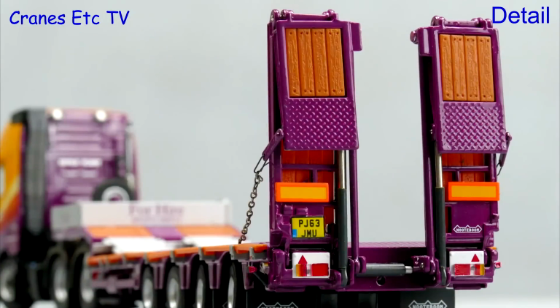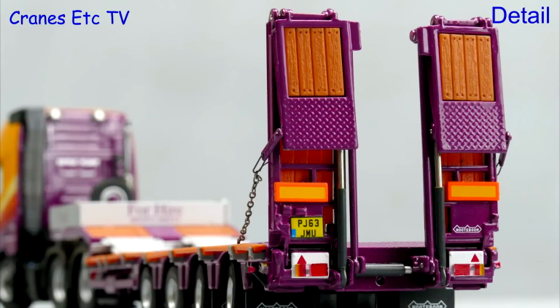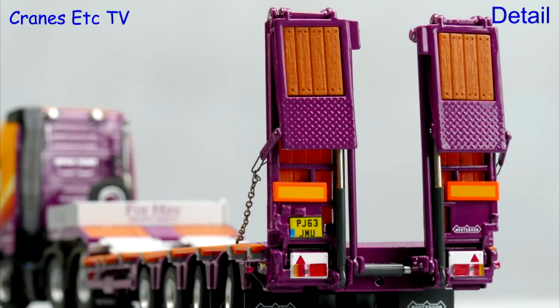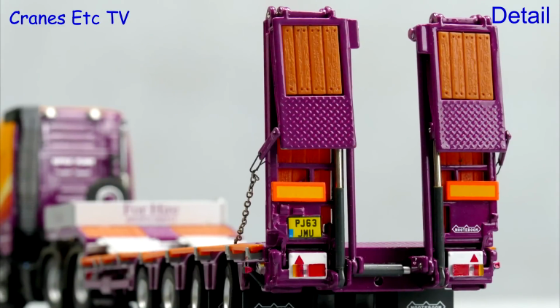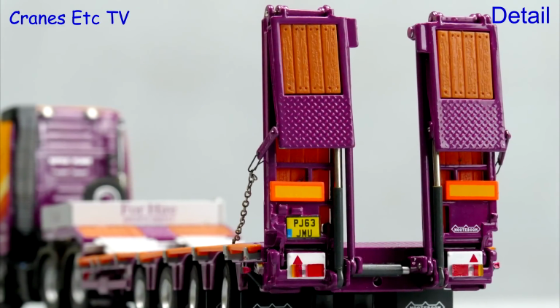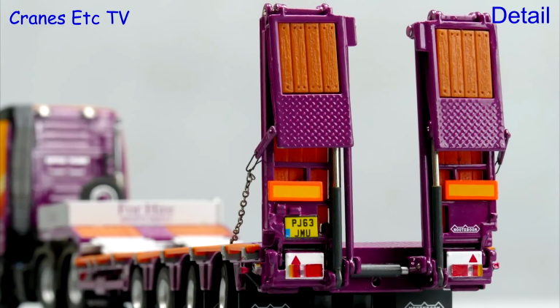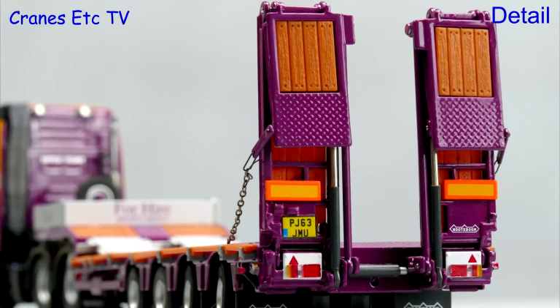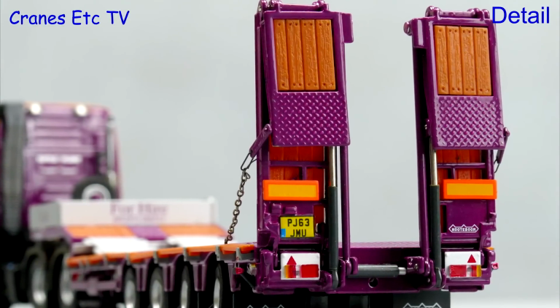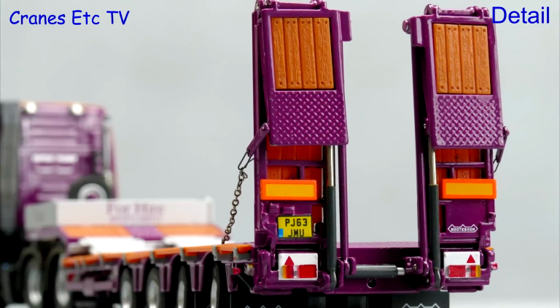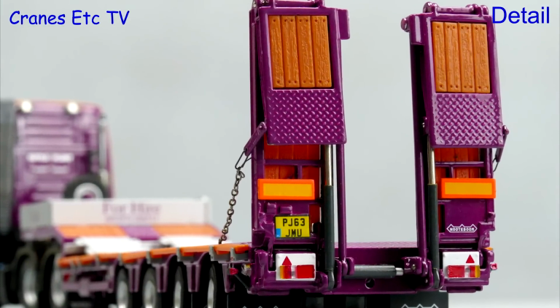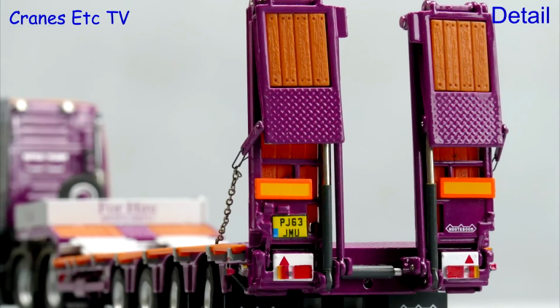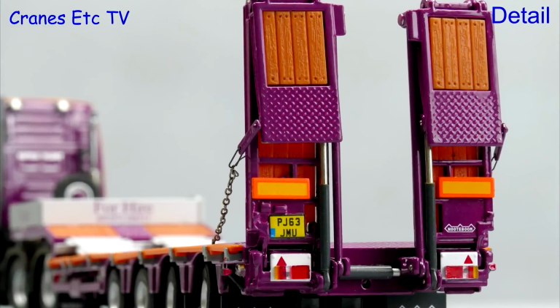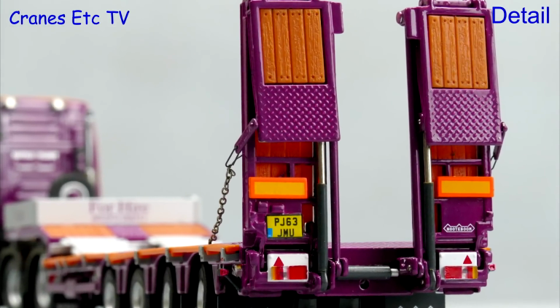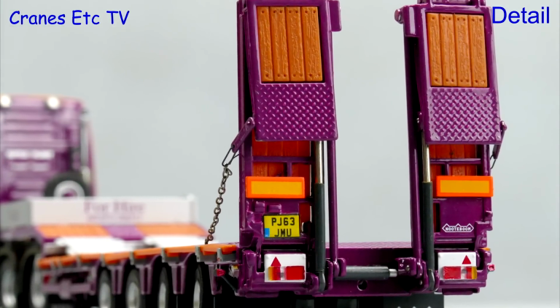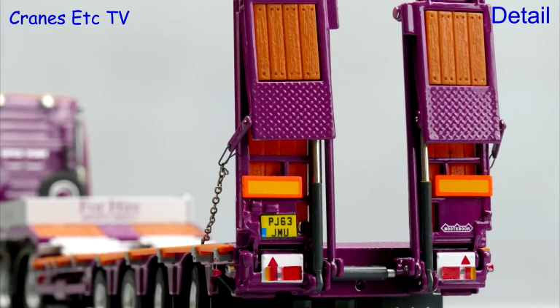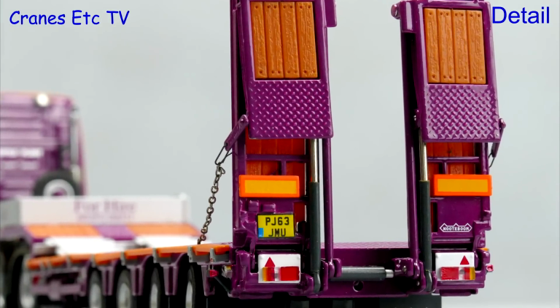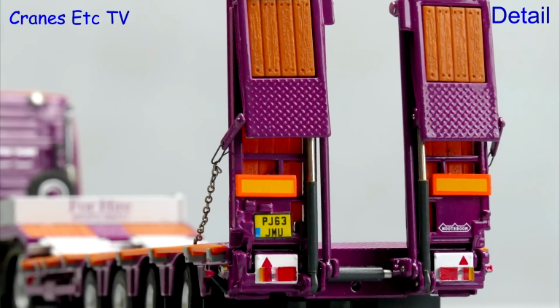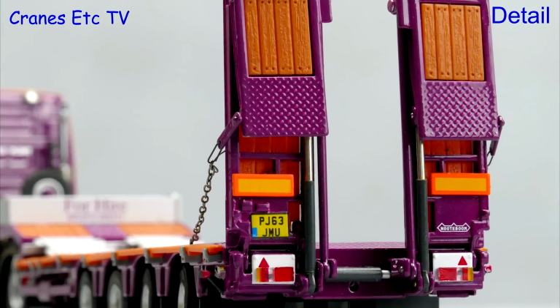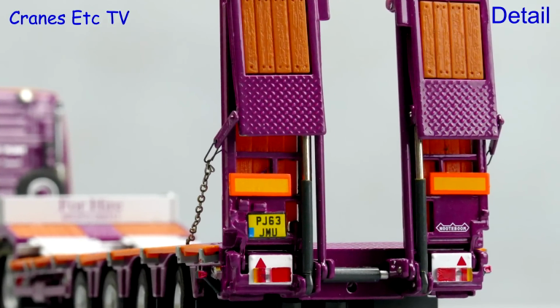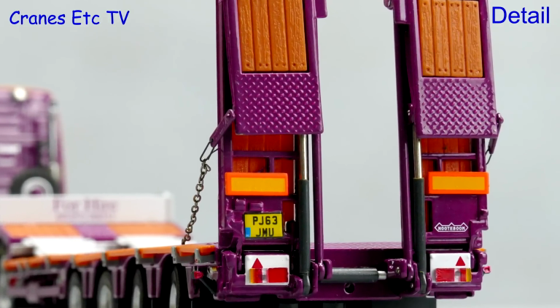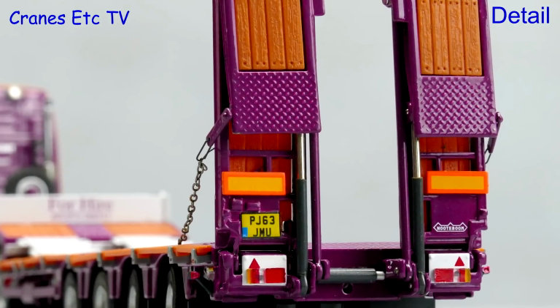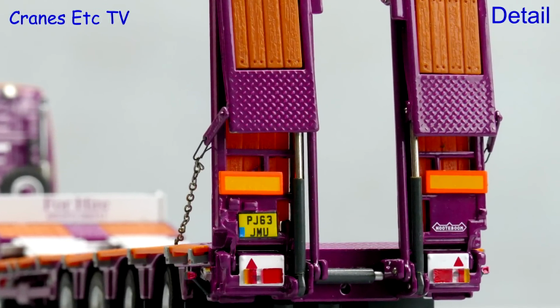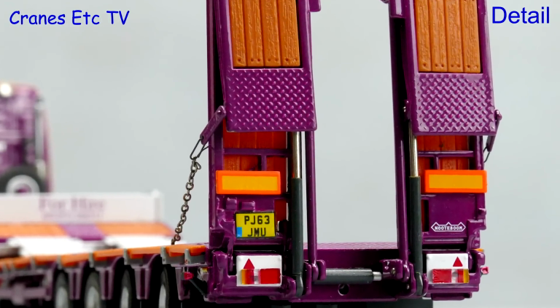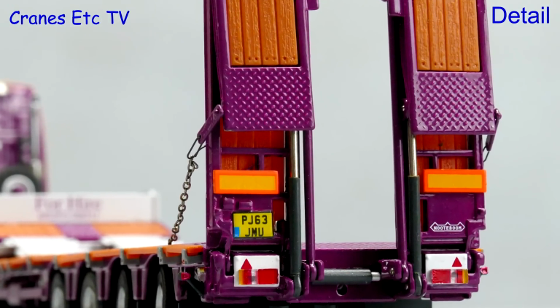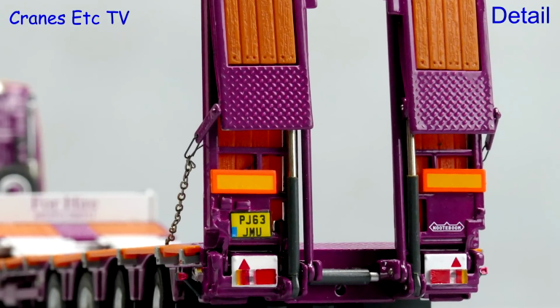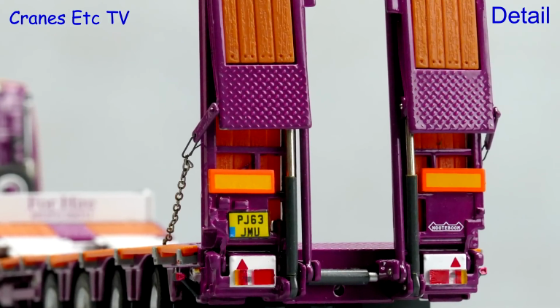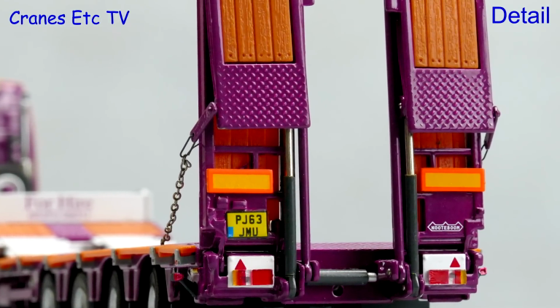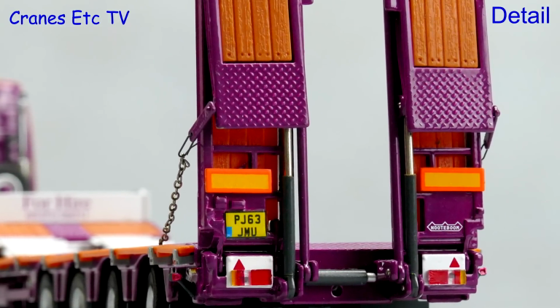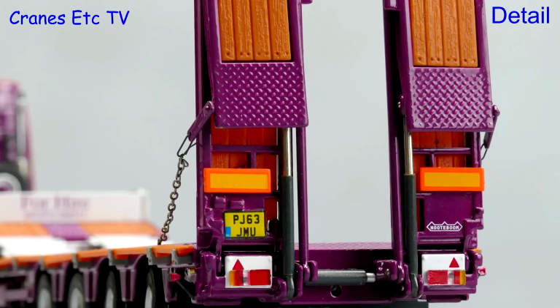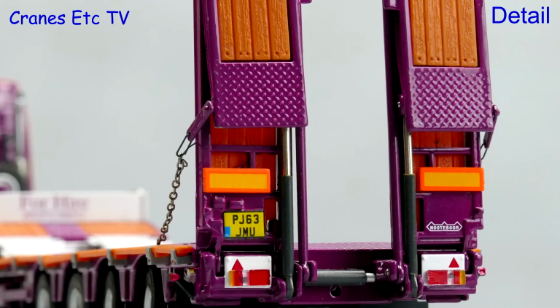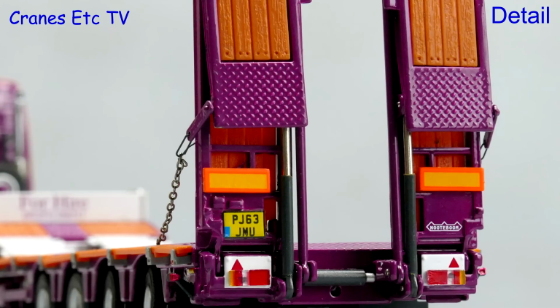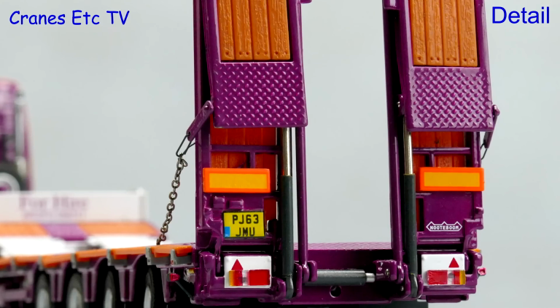At the rear the ramps are very good. You can see the bolt holes in the replica timbers, there are nice chains on the ramps, and there is a realistic number plate.